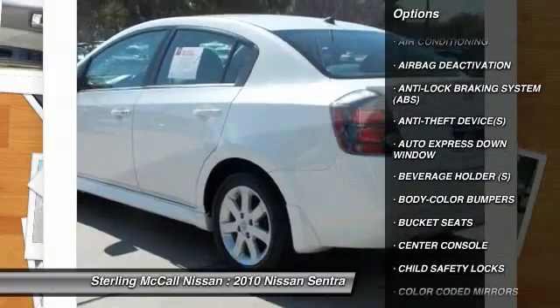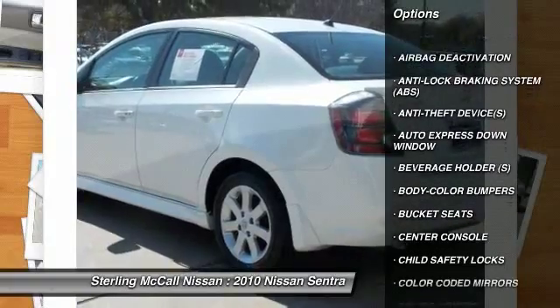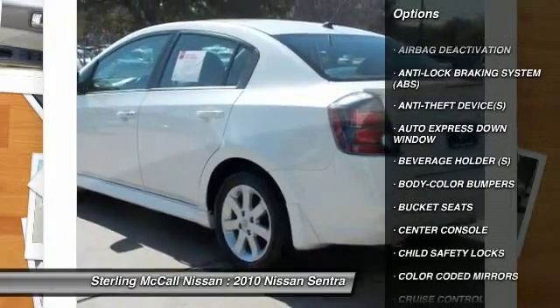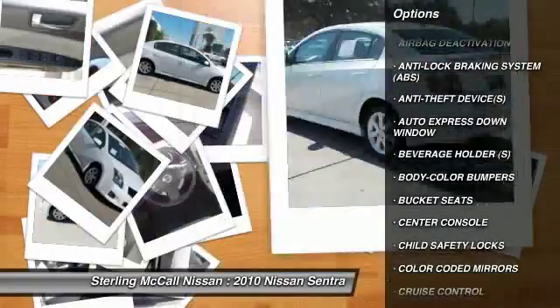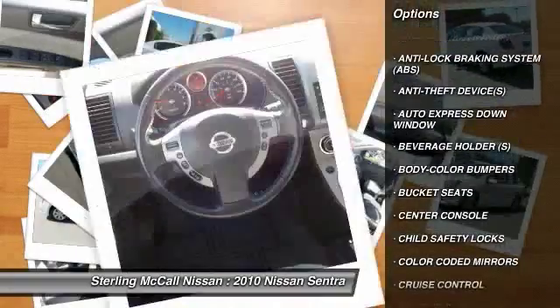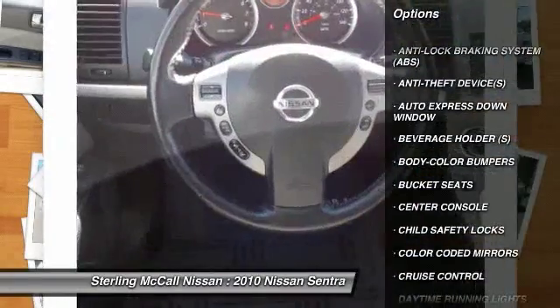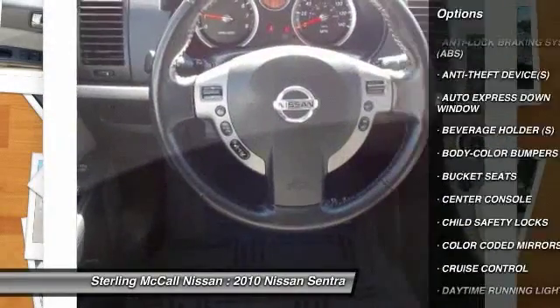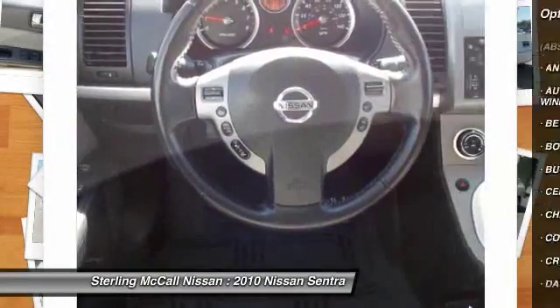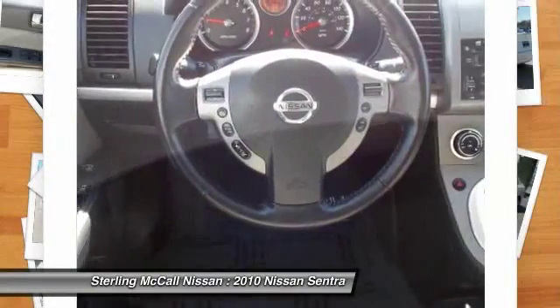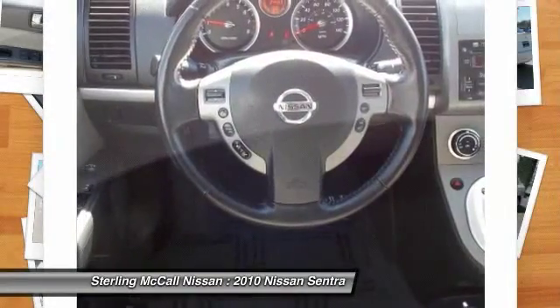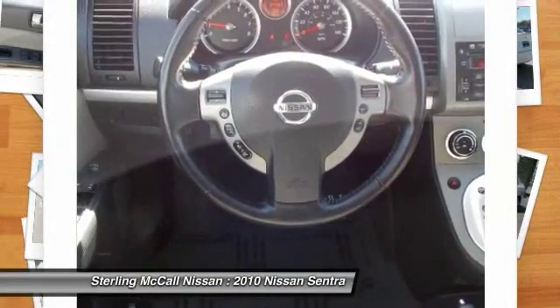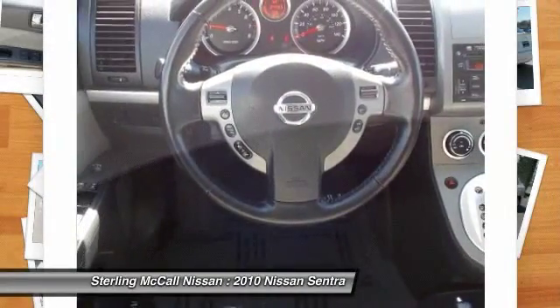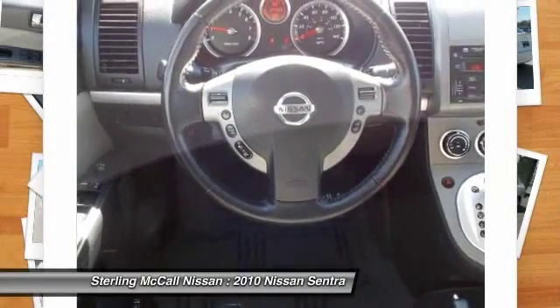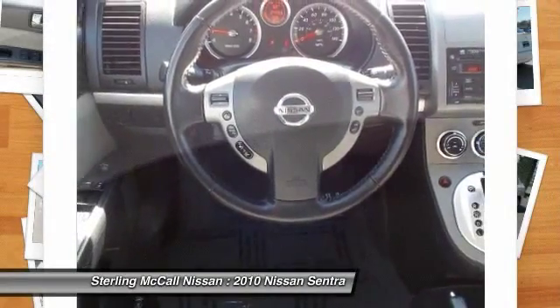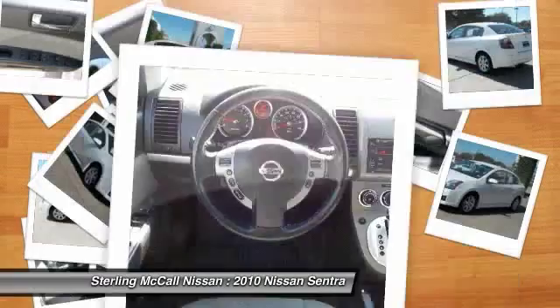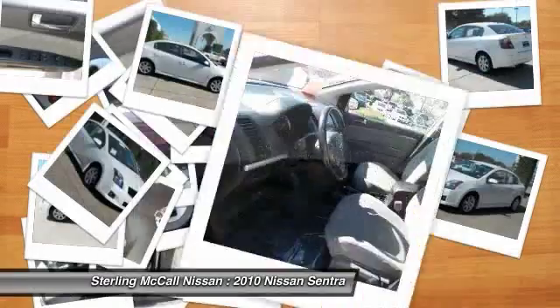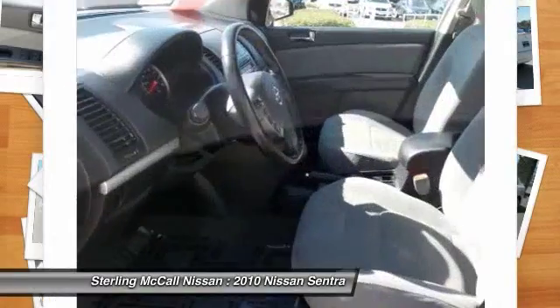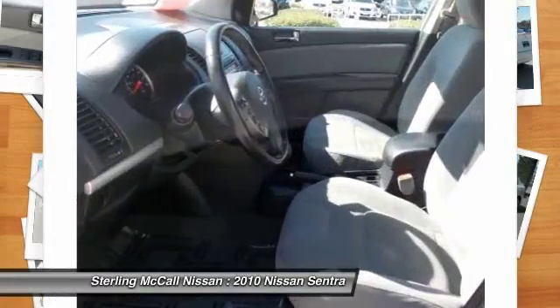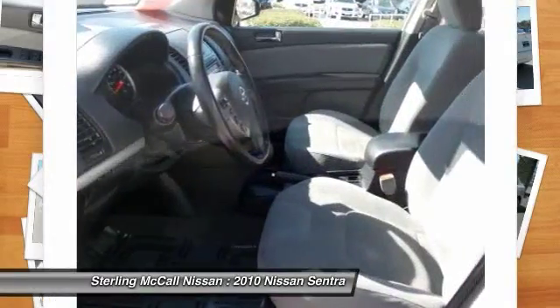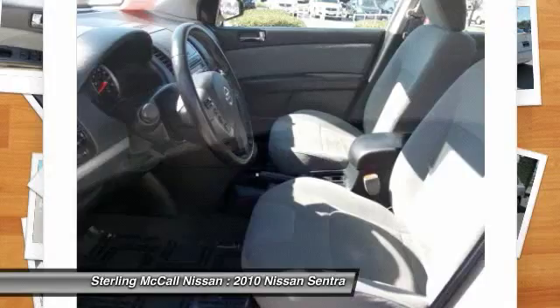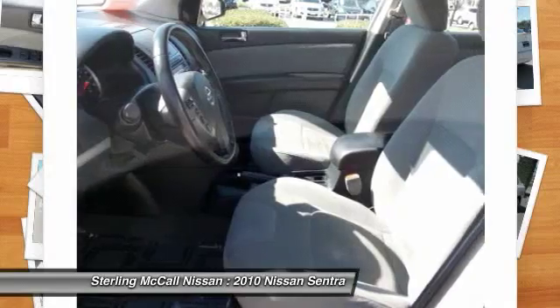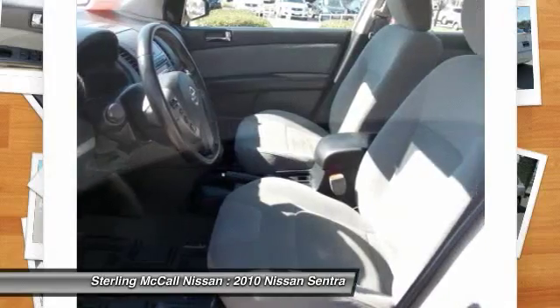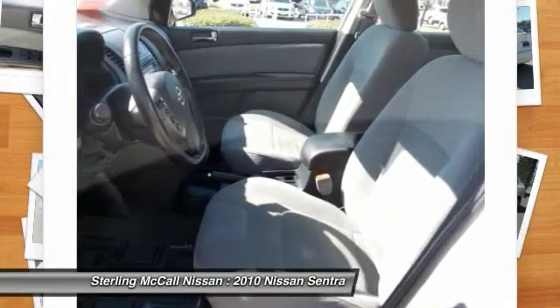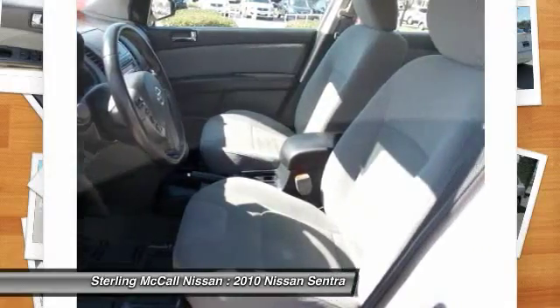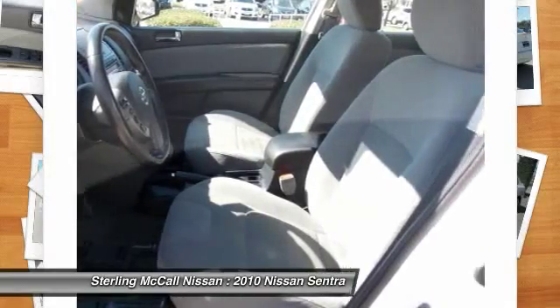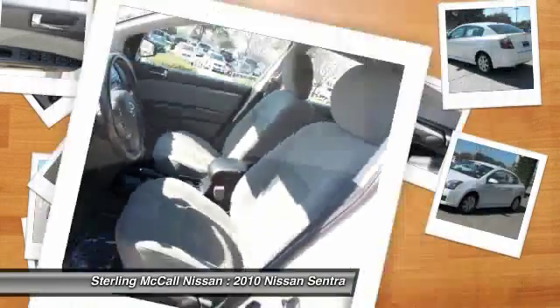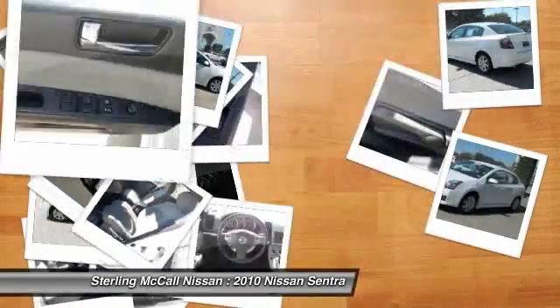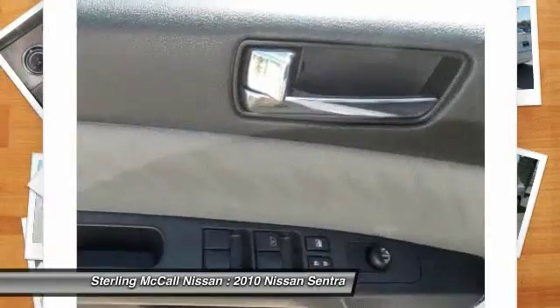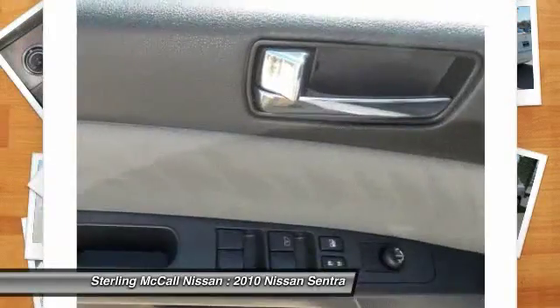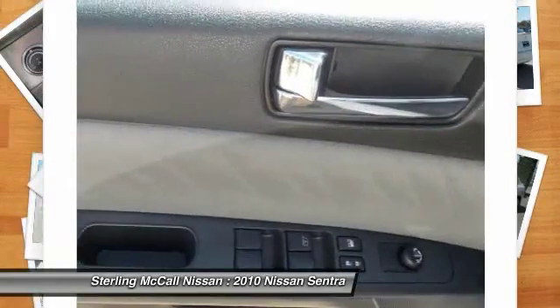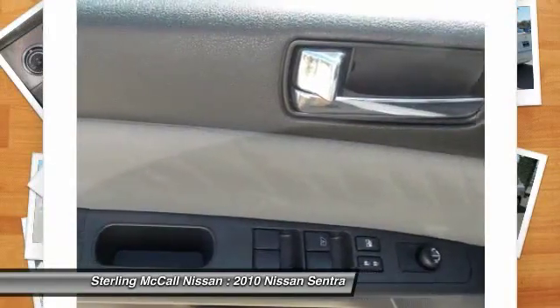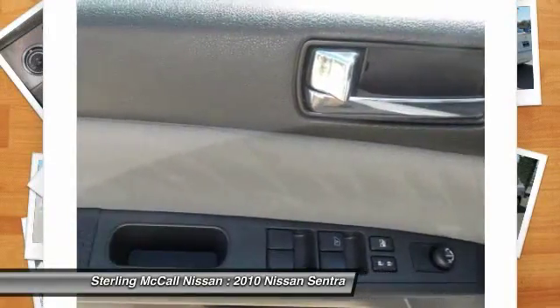Front cruise control, fog lamps, bucket seats, child safety locks, power door locks. Come take a test ride today.